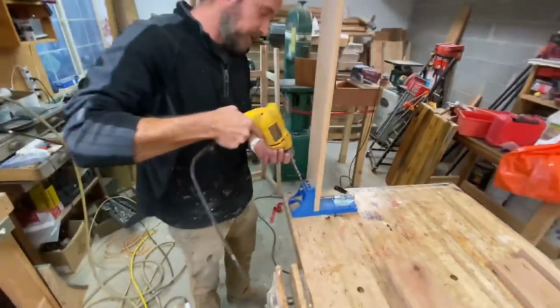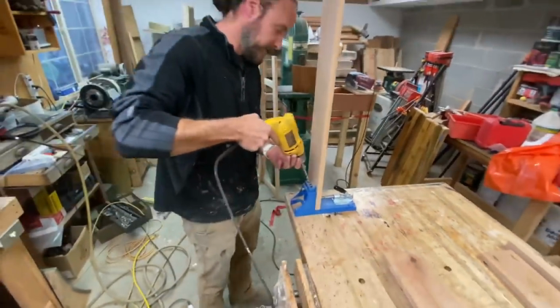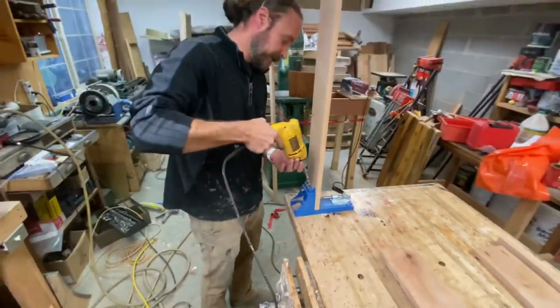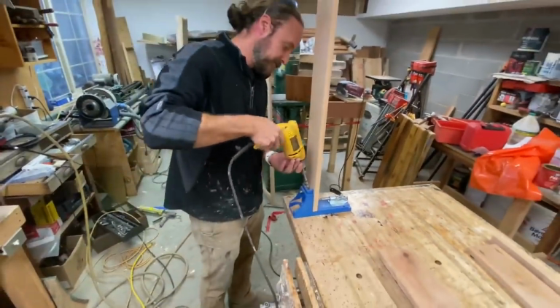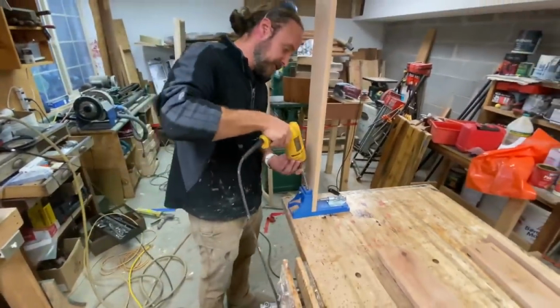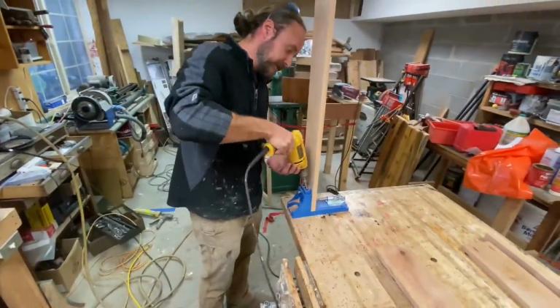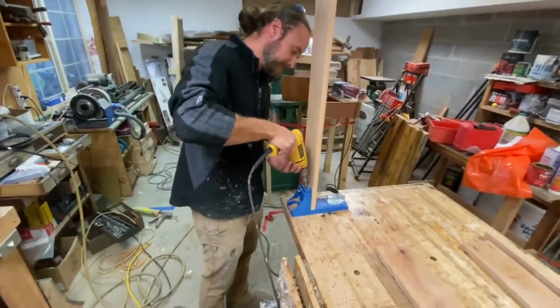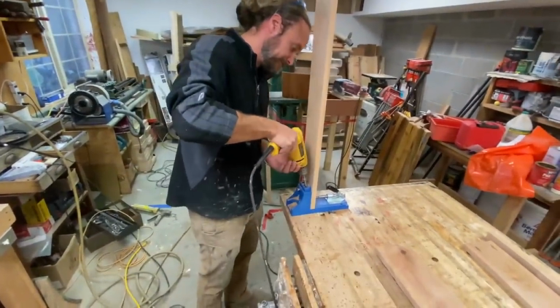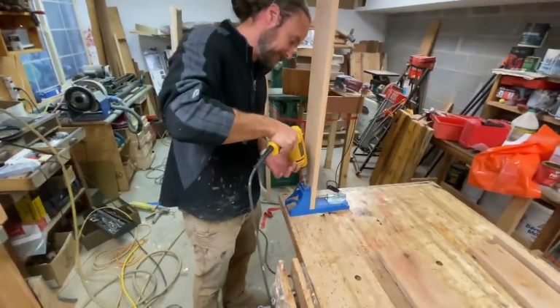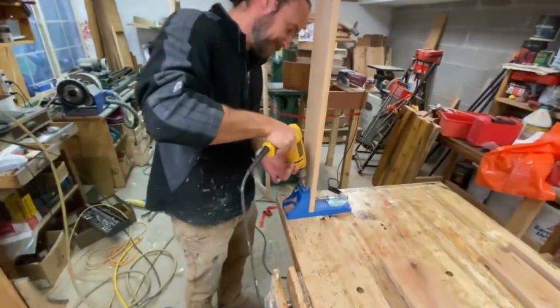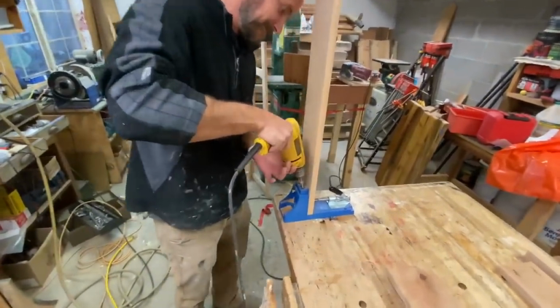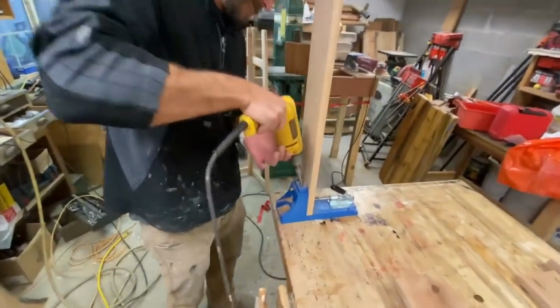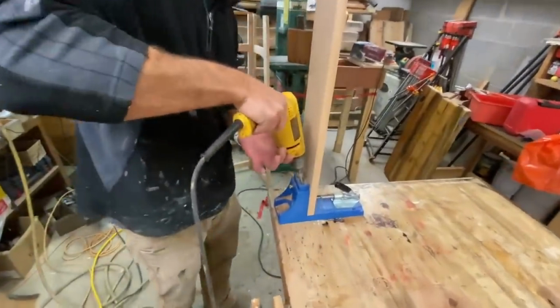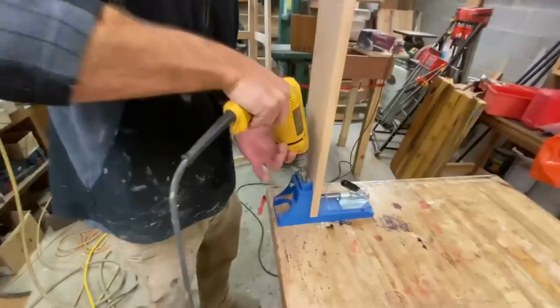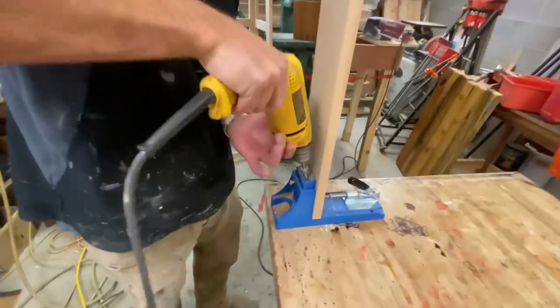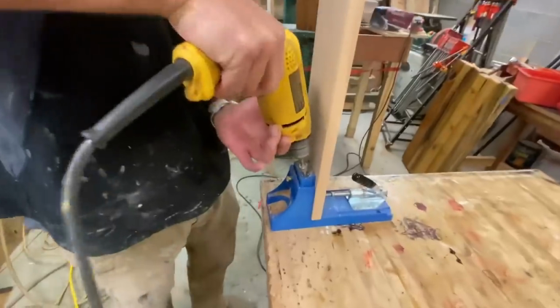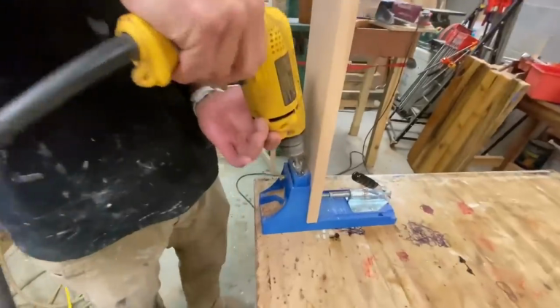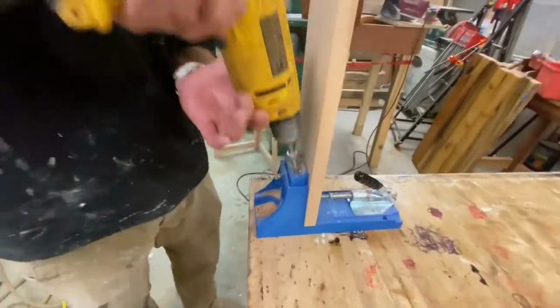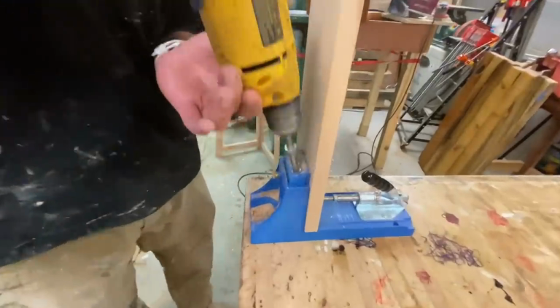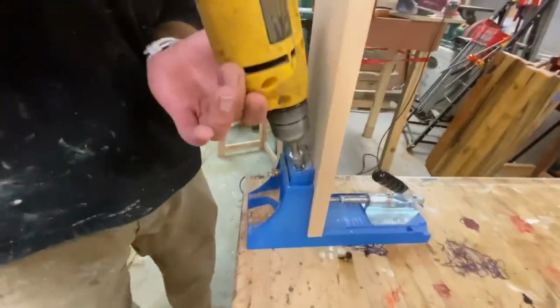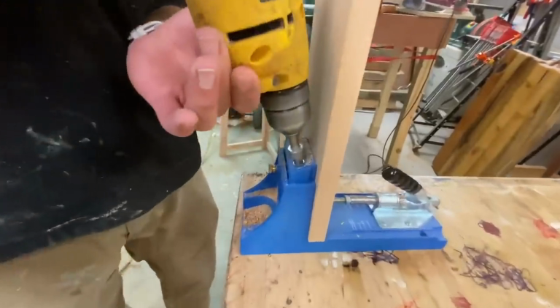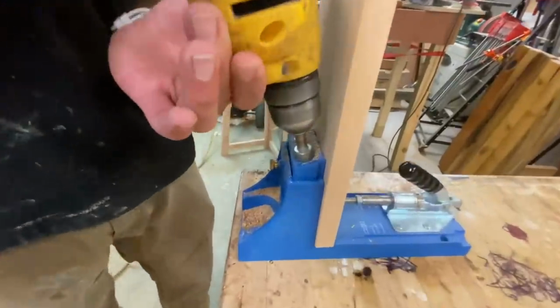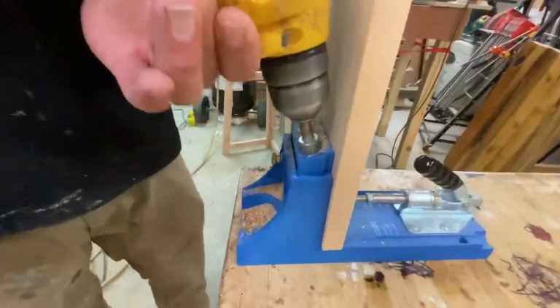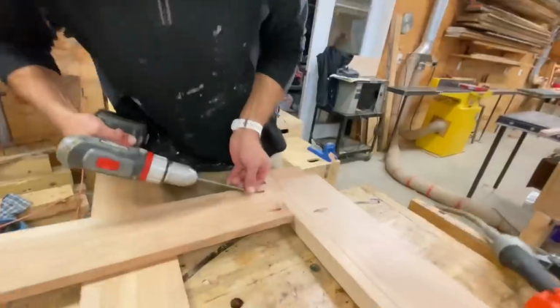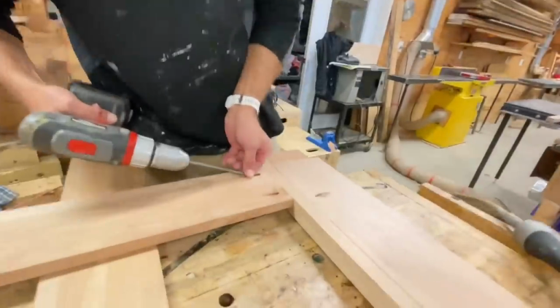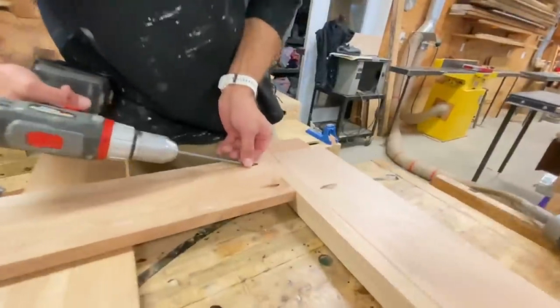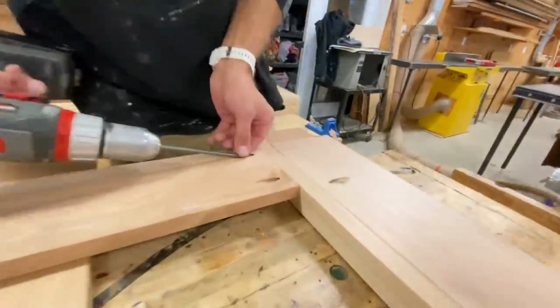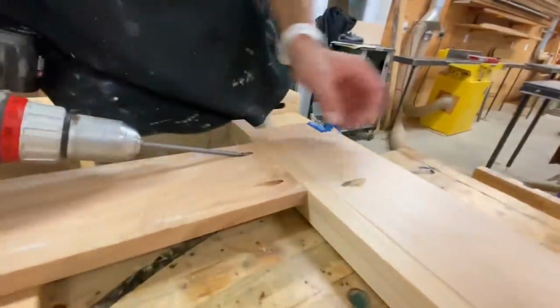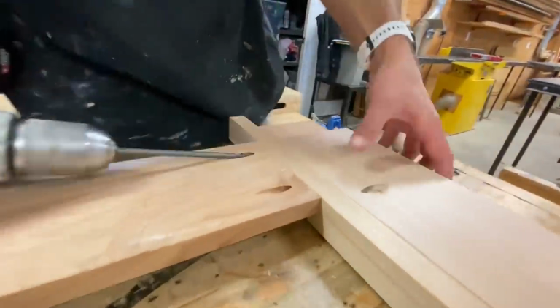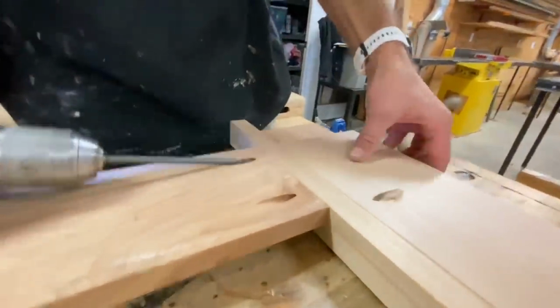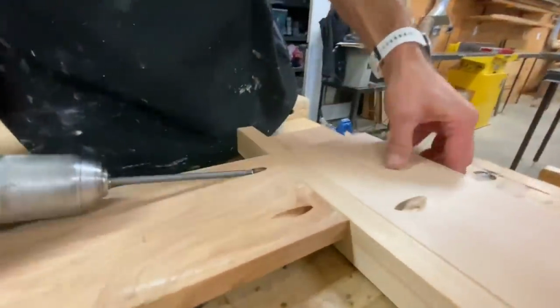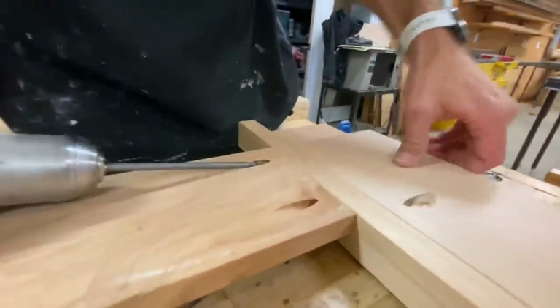Carpenter's favorite tool in the shed. All right, let's get to it - pocket screw it.